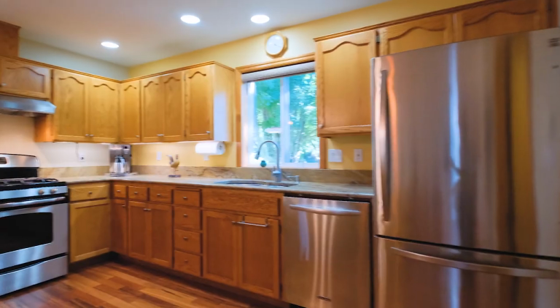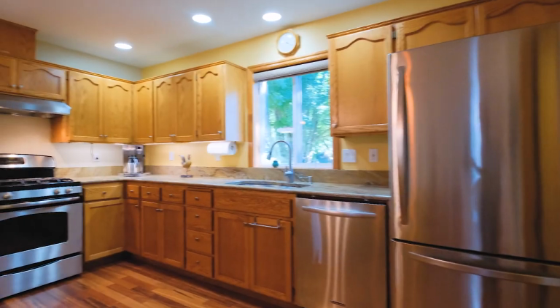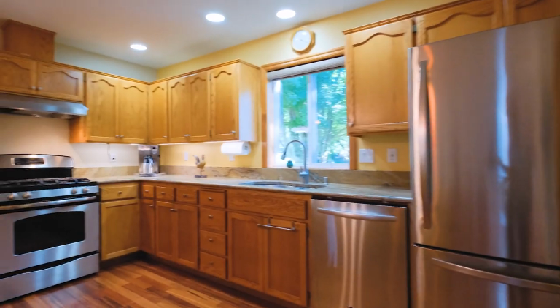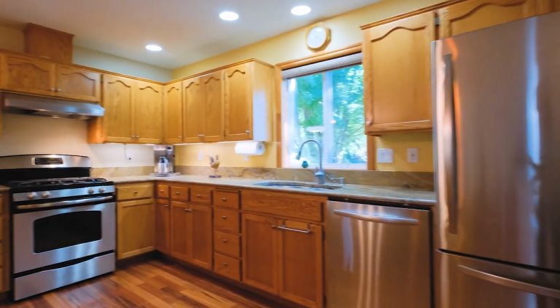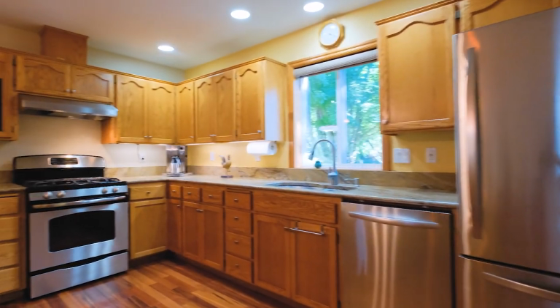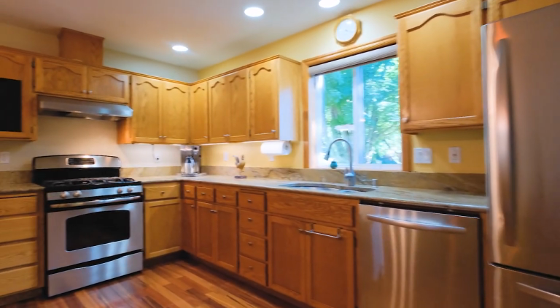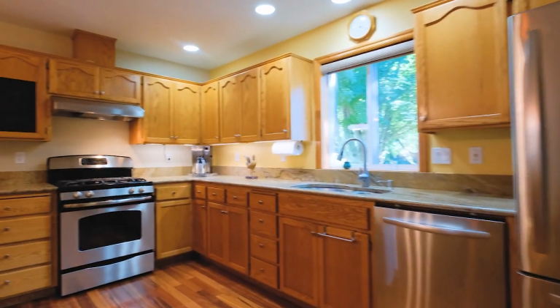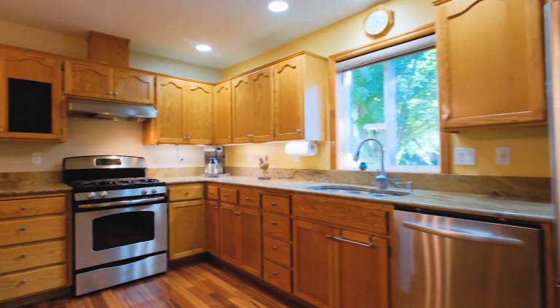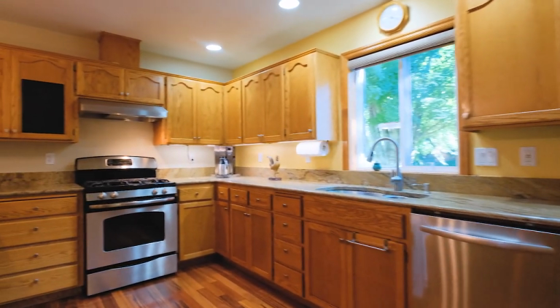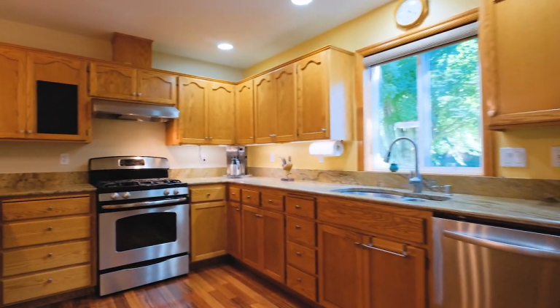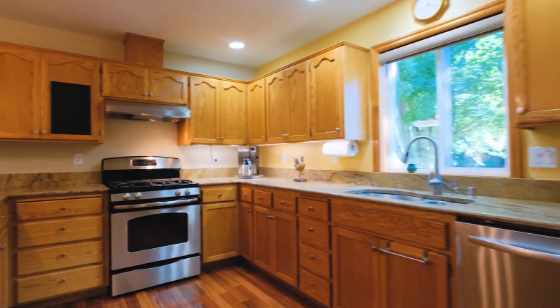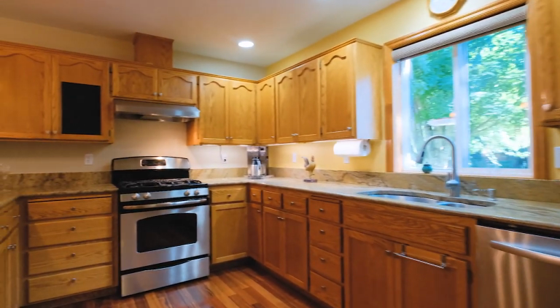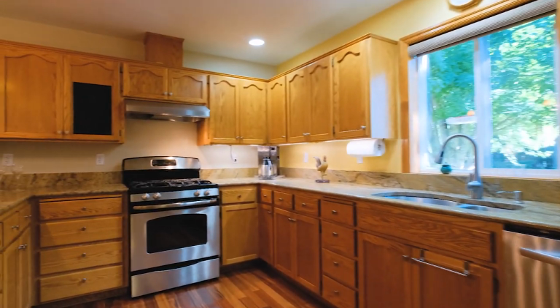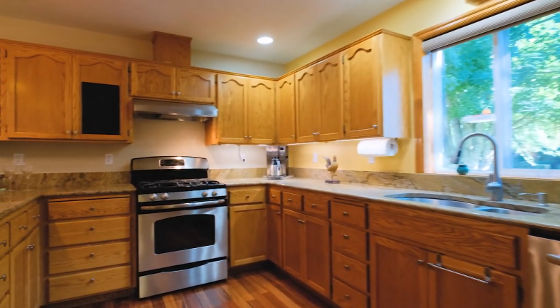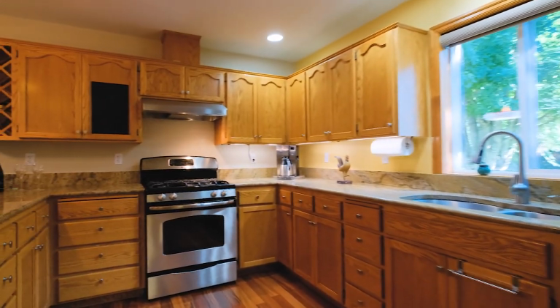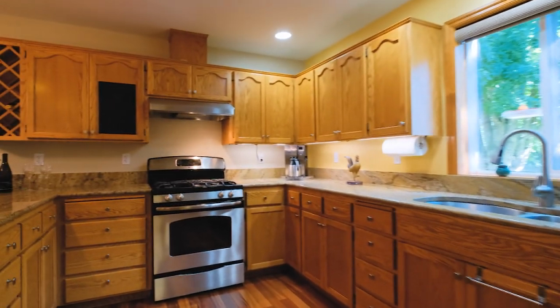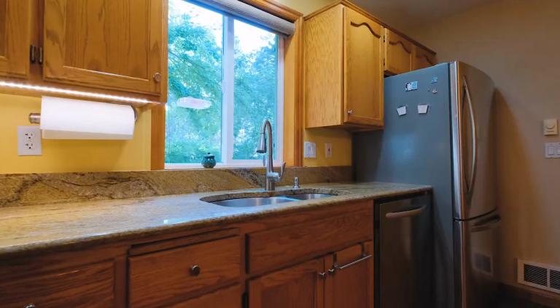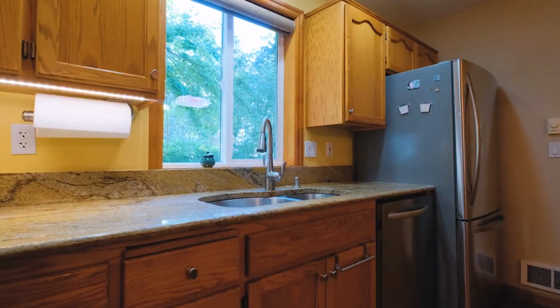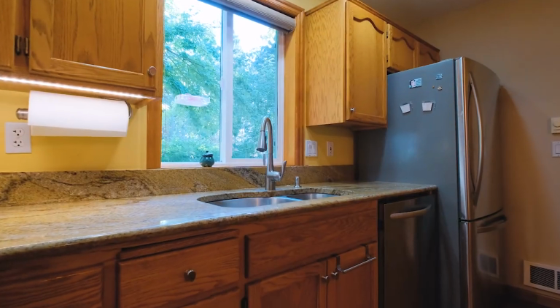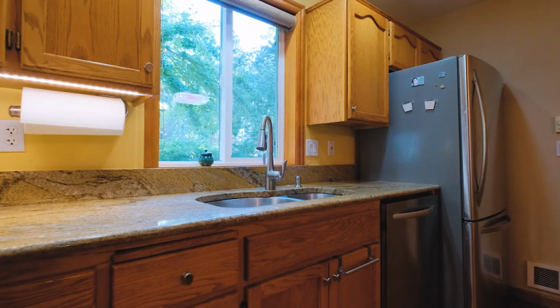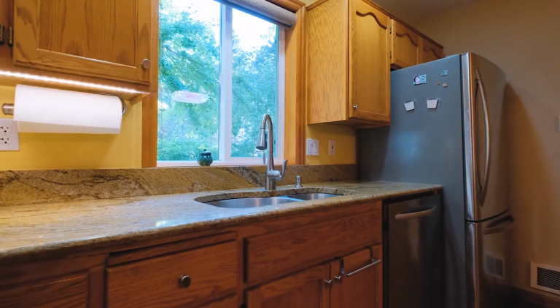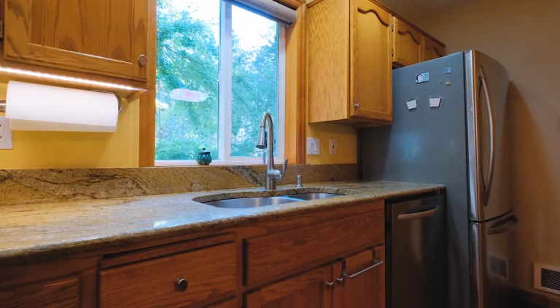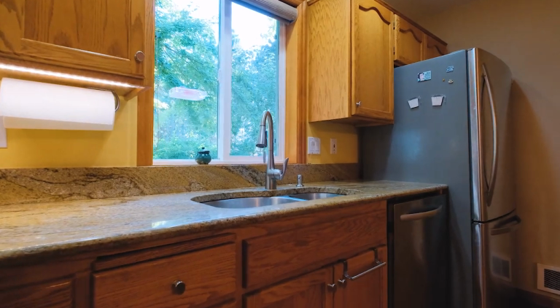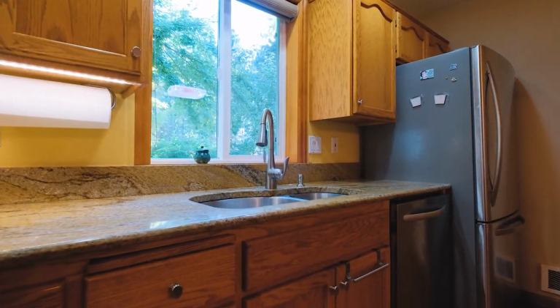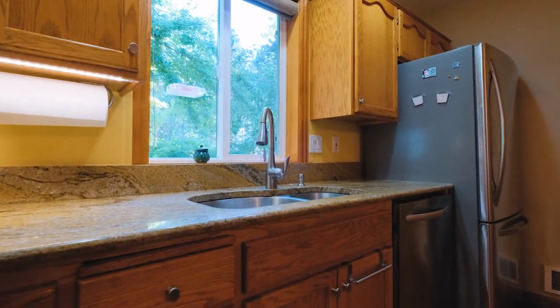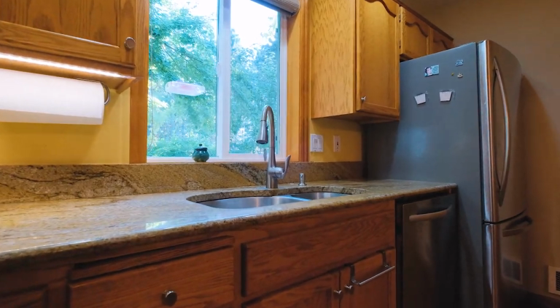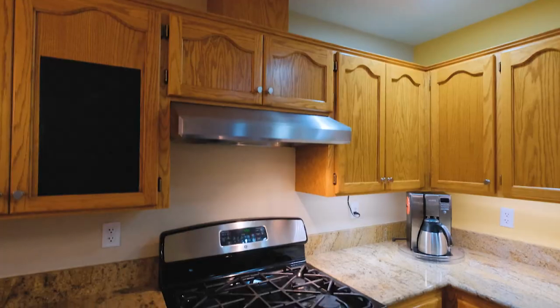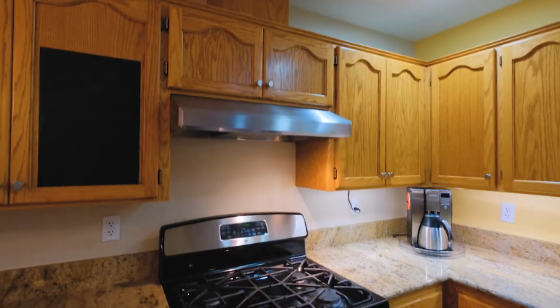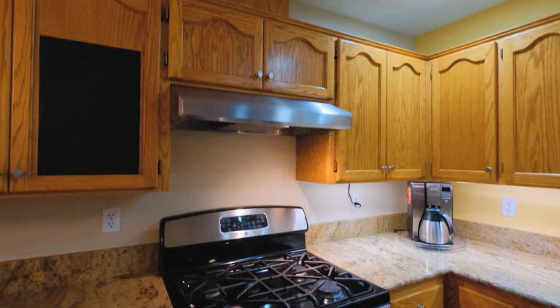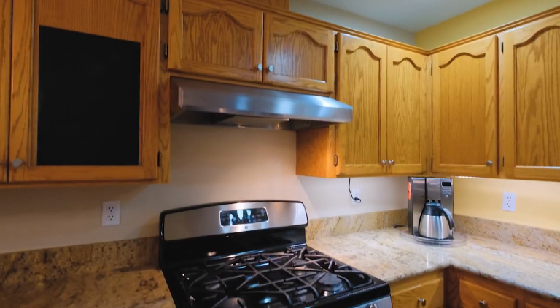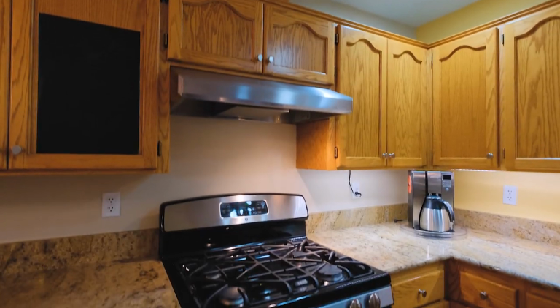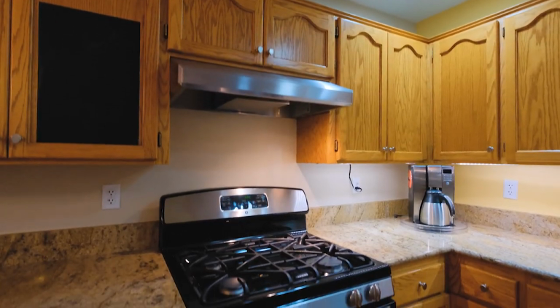Experience the joy of cooking in the spacious kitchen with gas range and all stainless steel appliances.